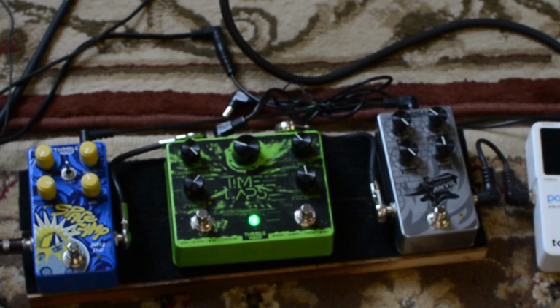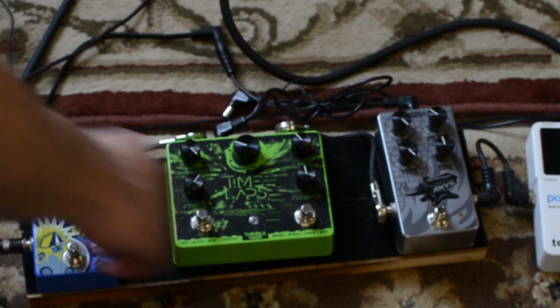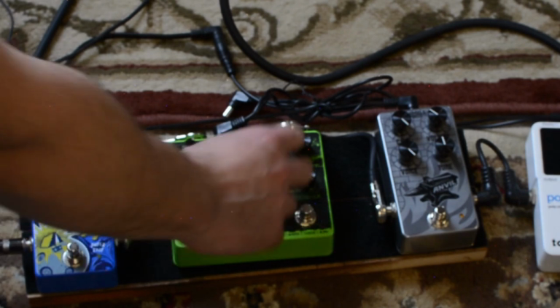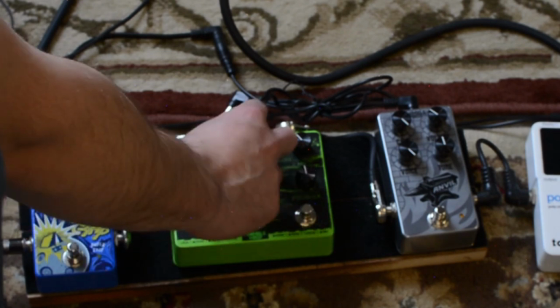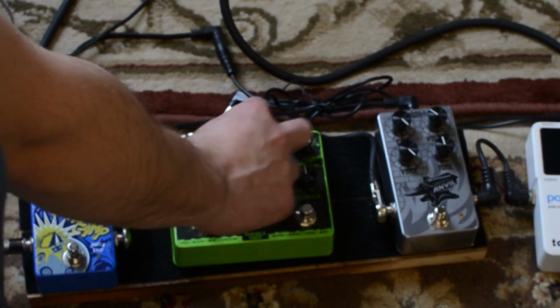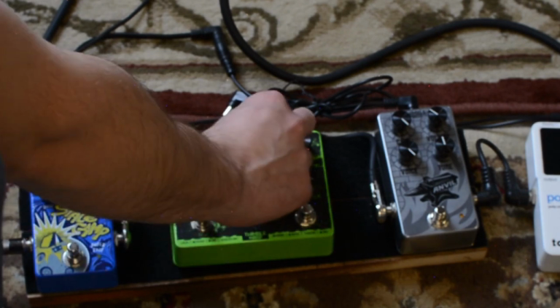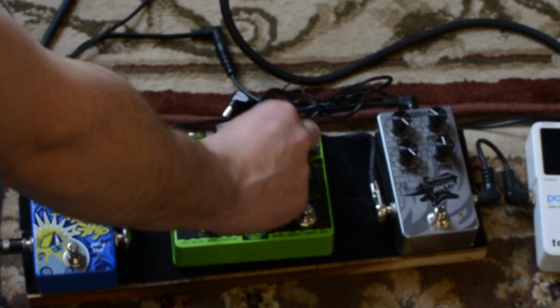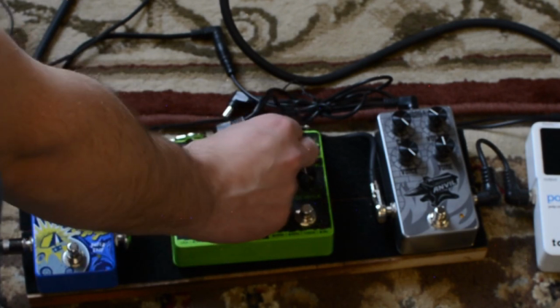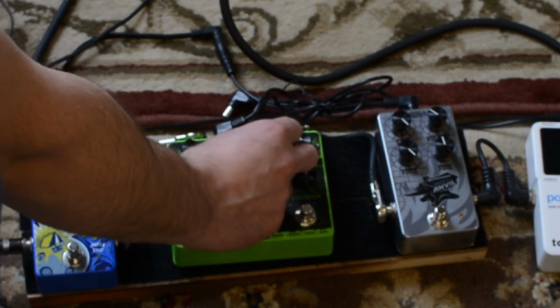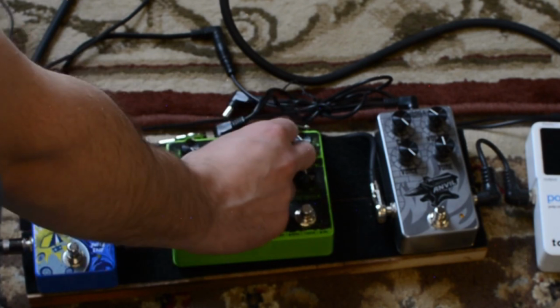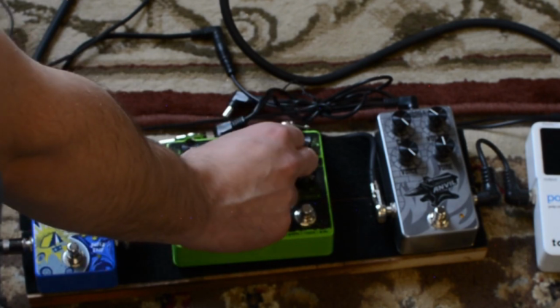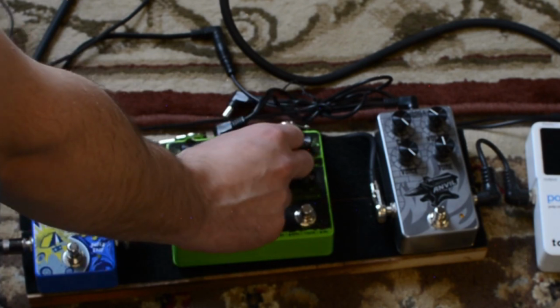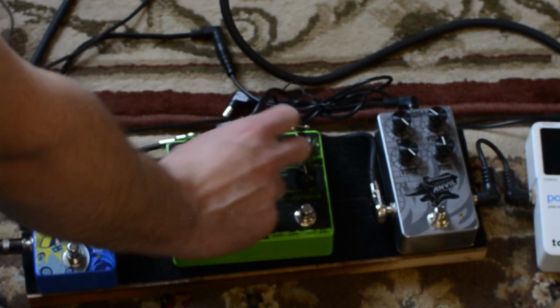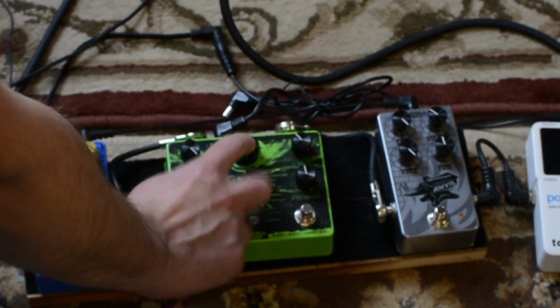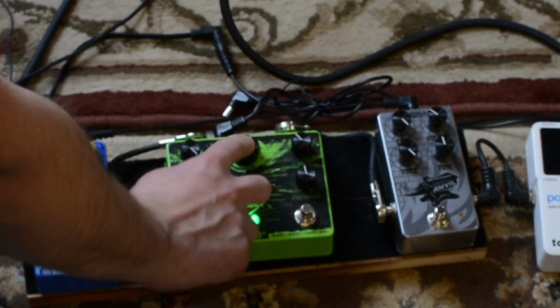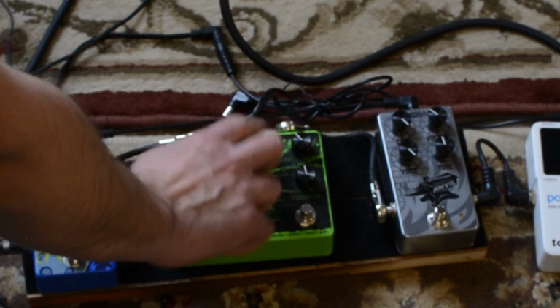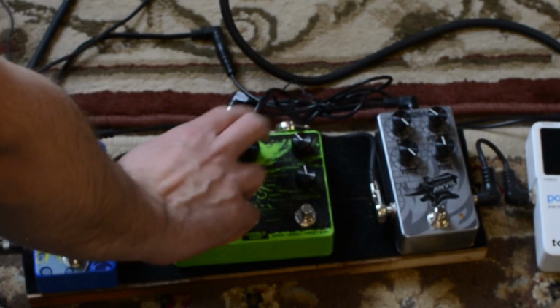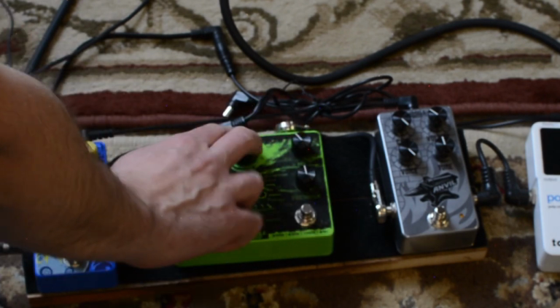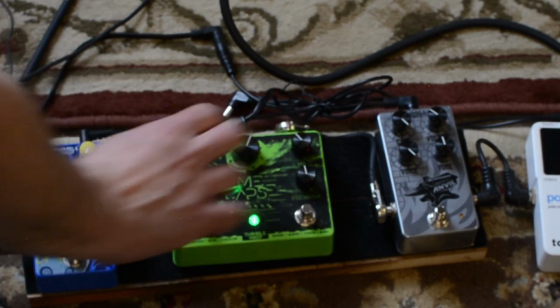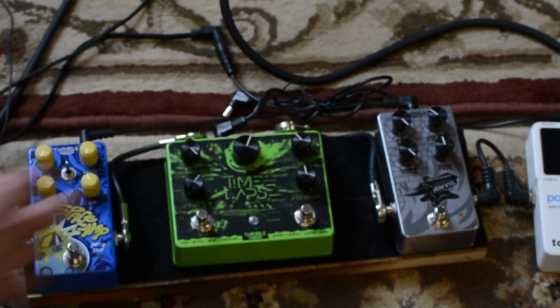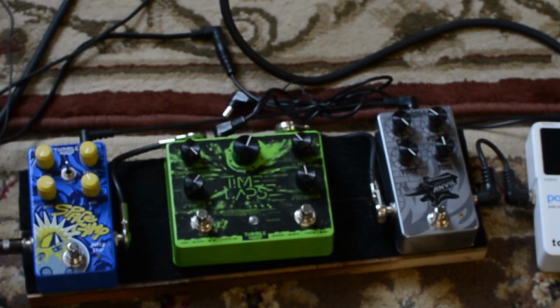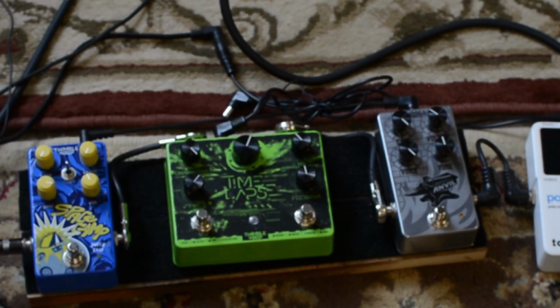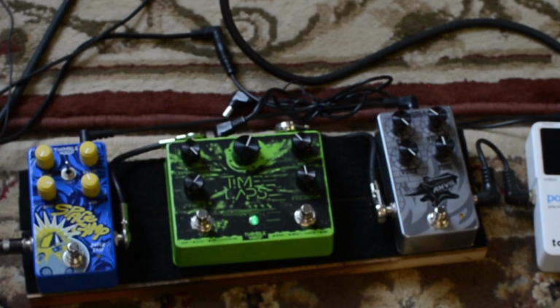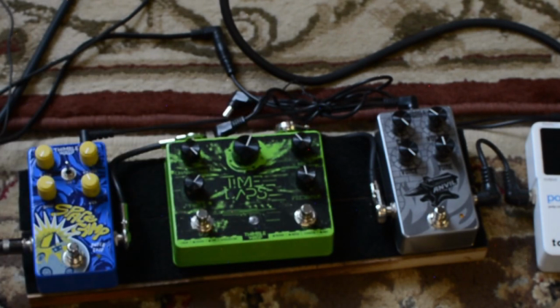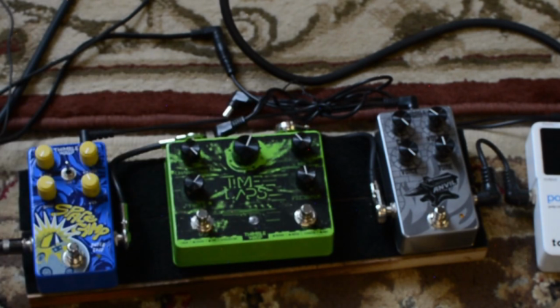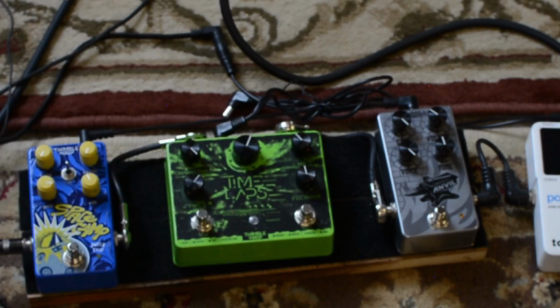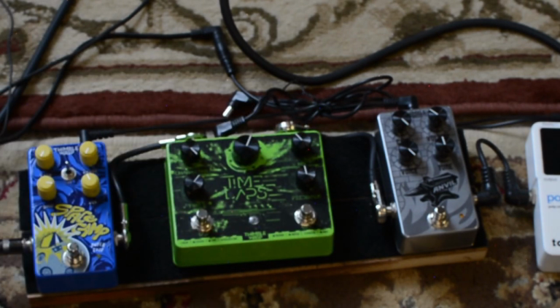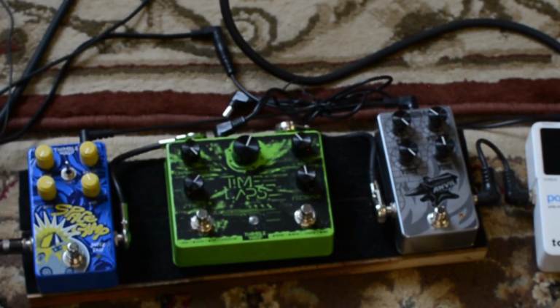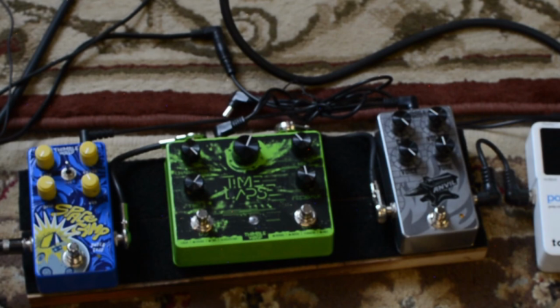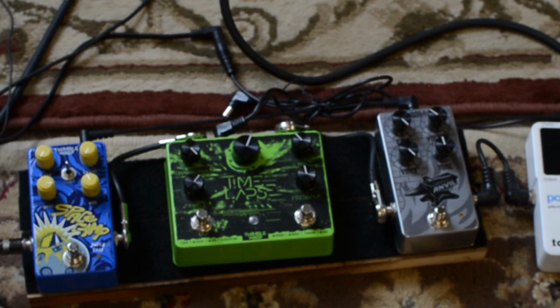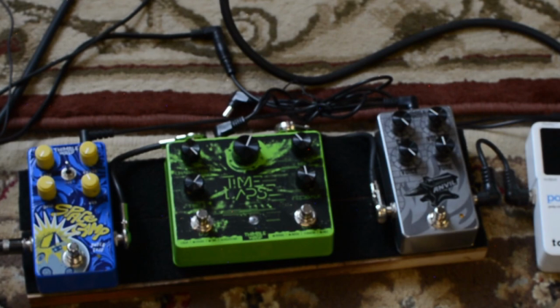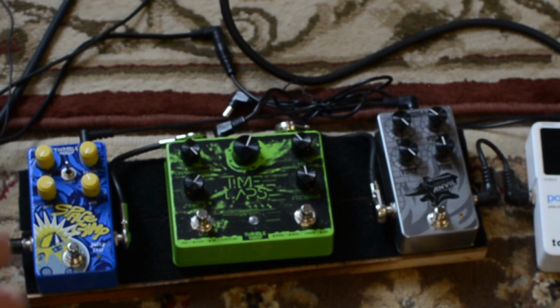Once you get across the dial into number five, it gets a little more experimental. So this is a reverse delay.